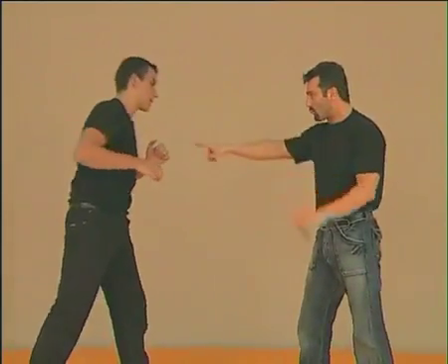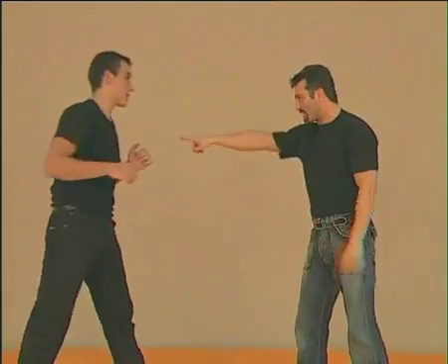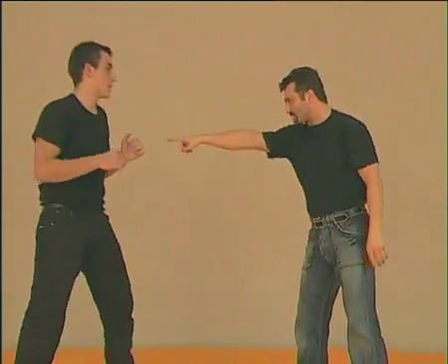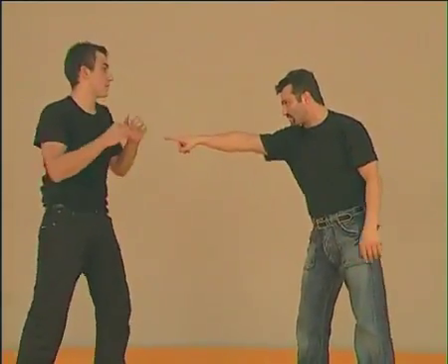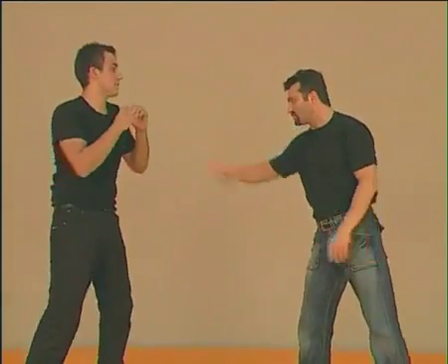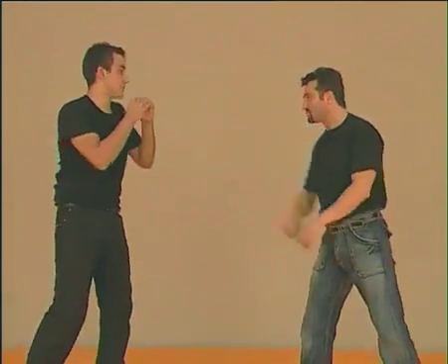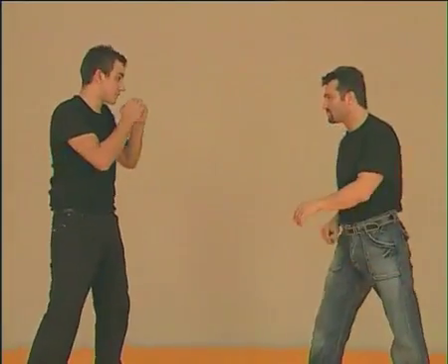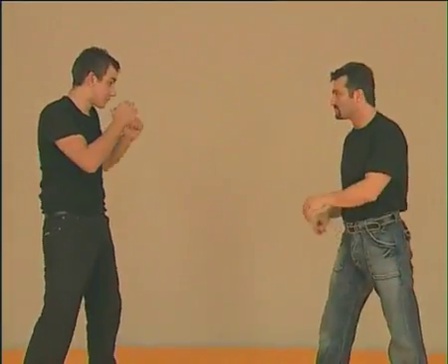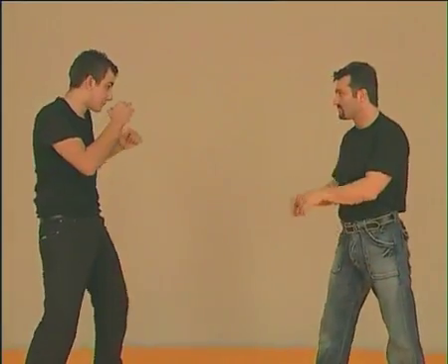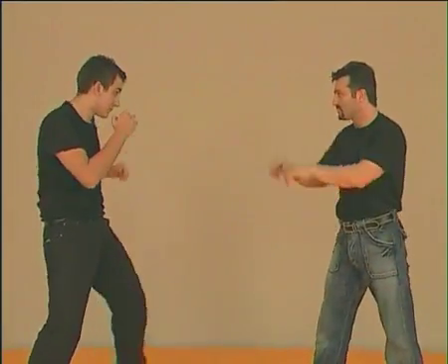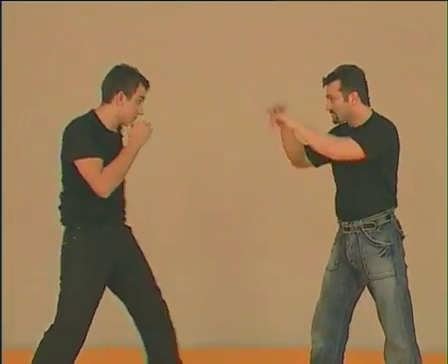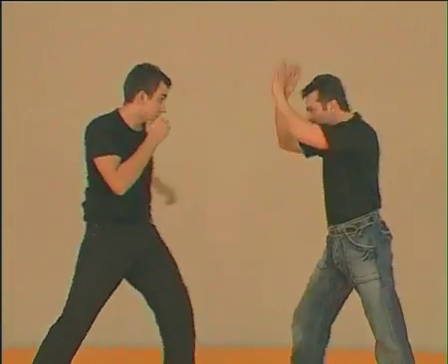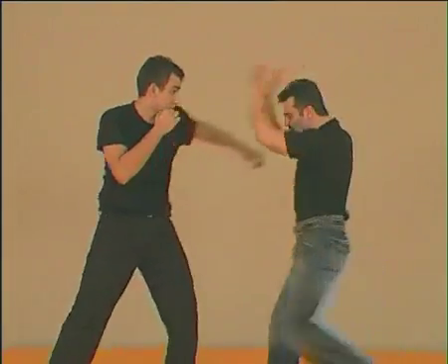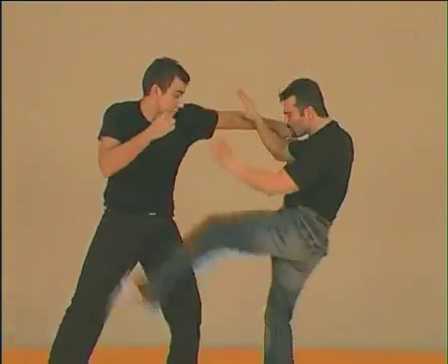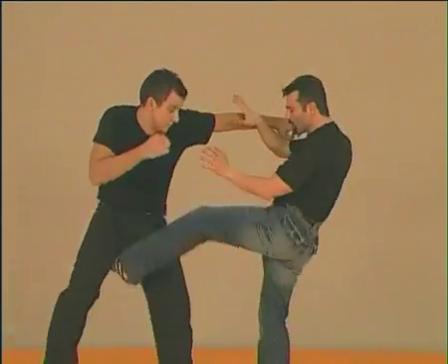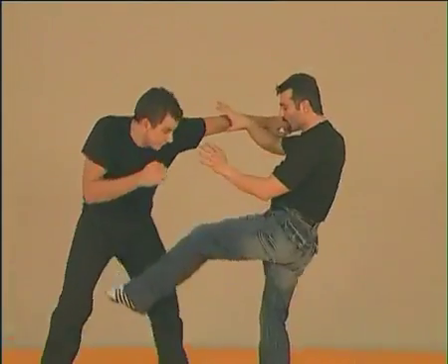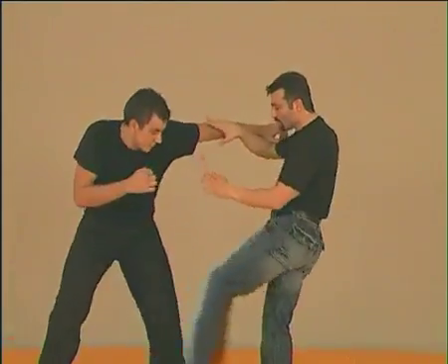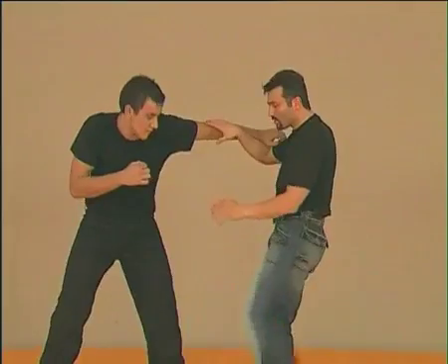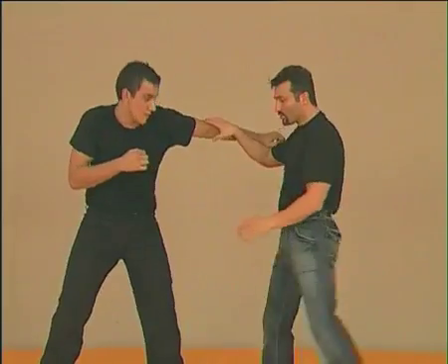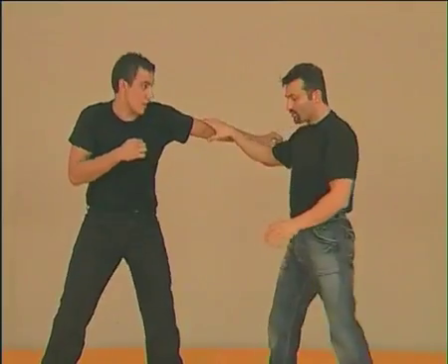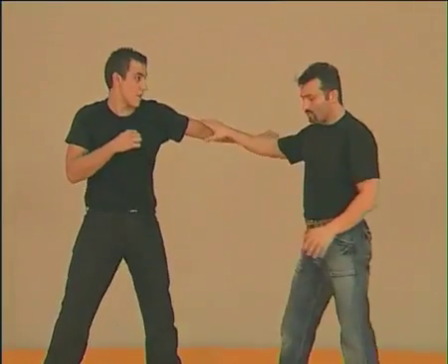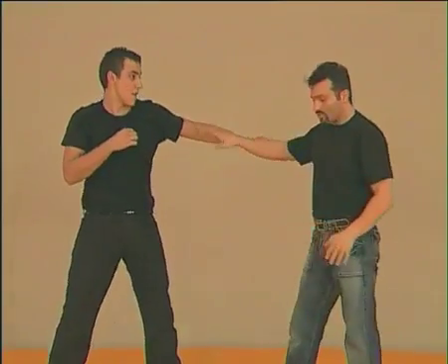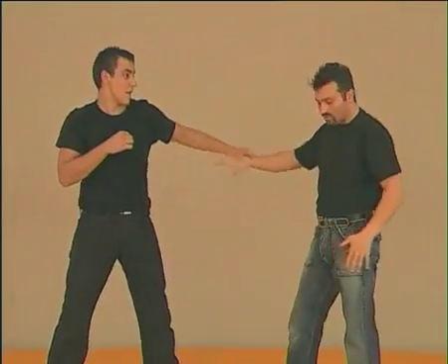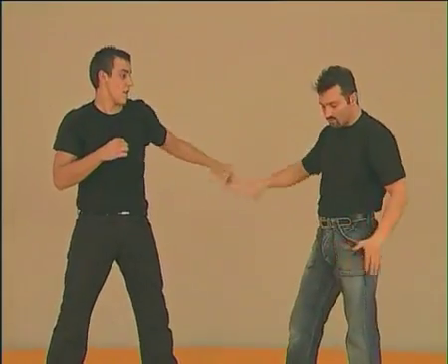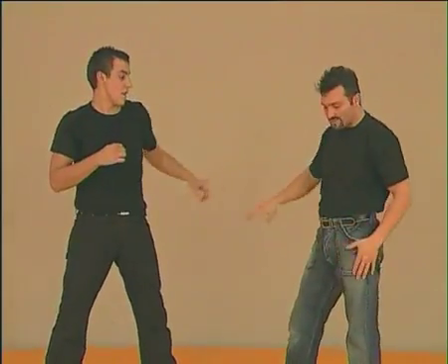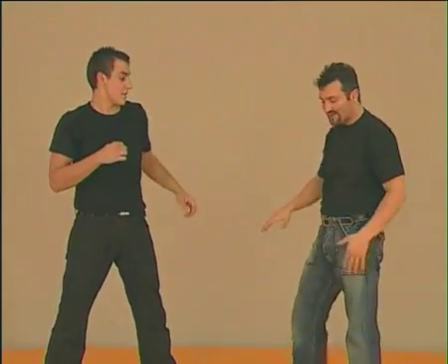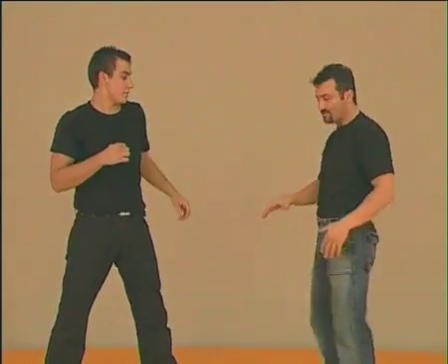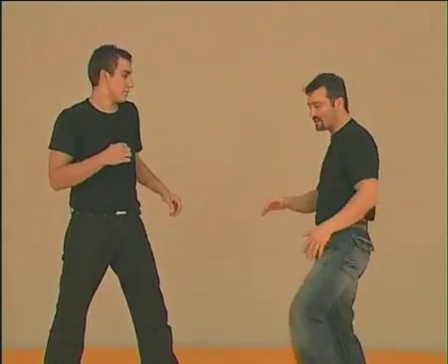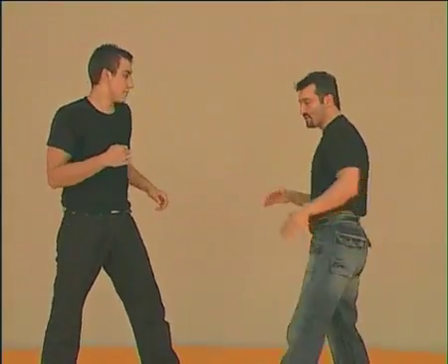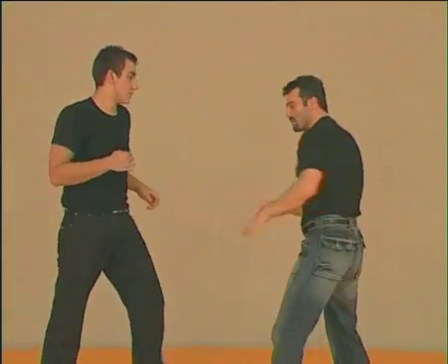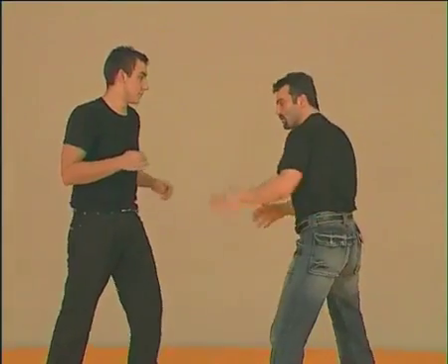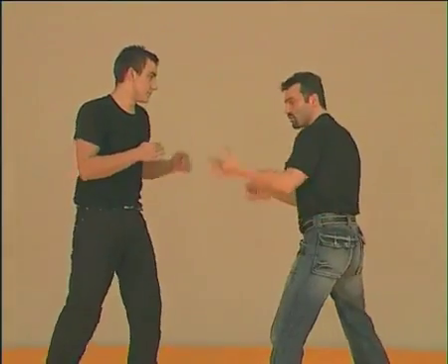If he attacks on the other side, I can kick him with either leg.